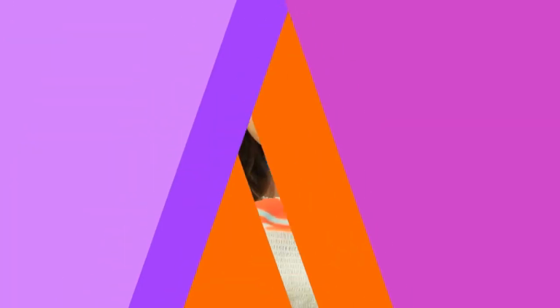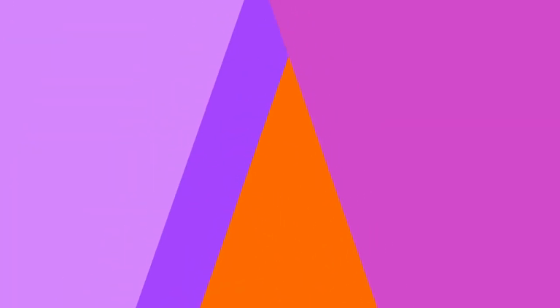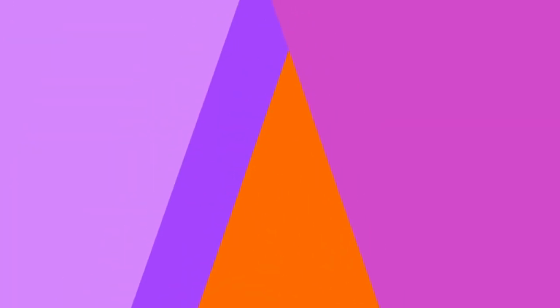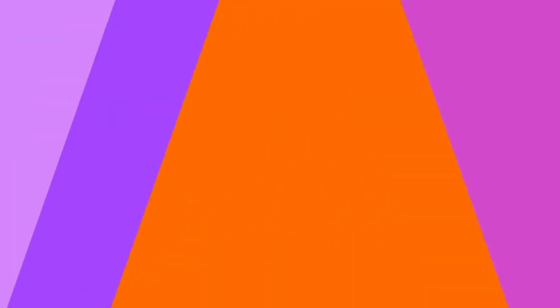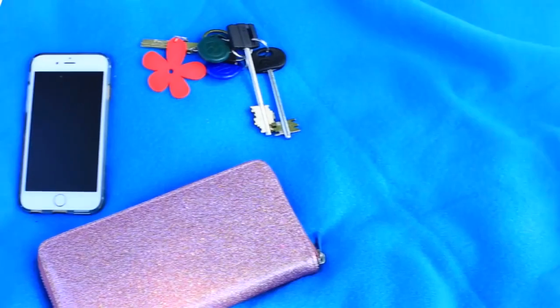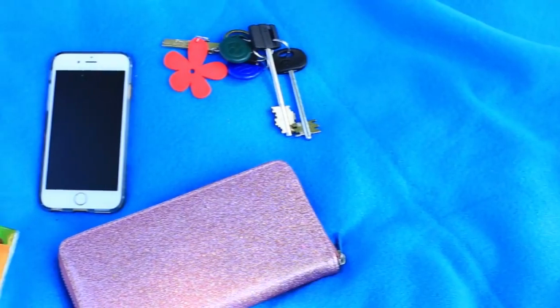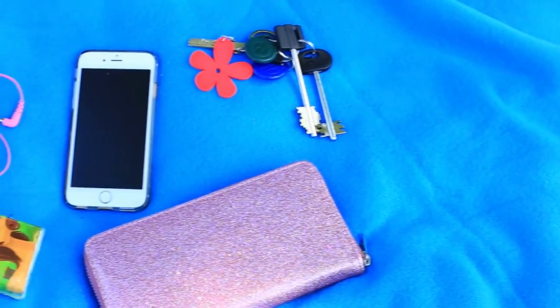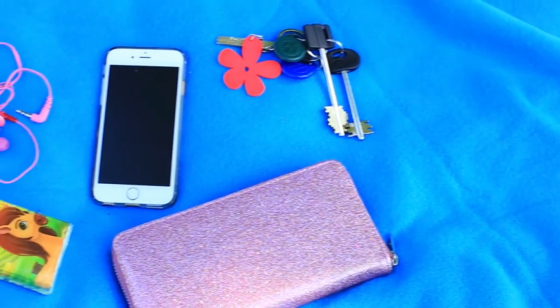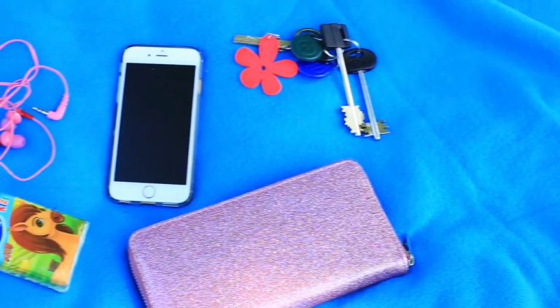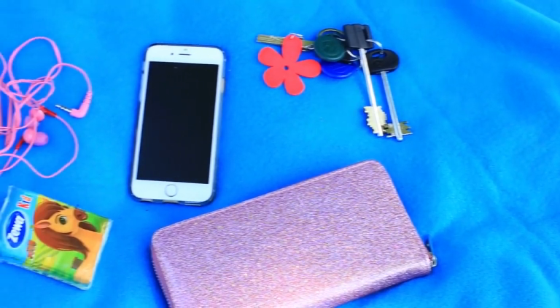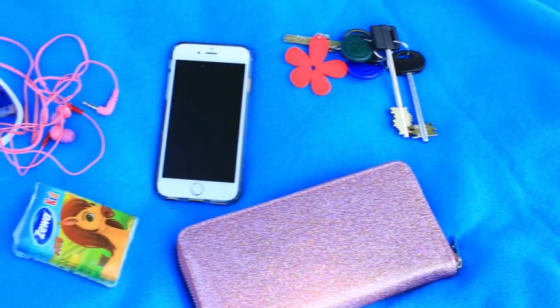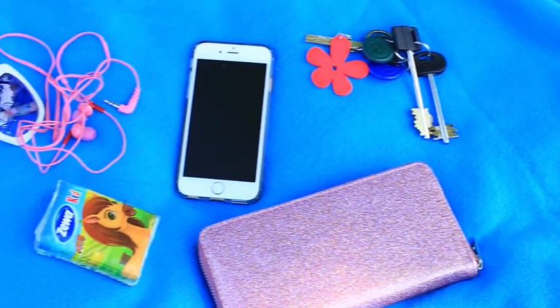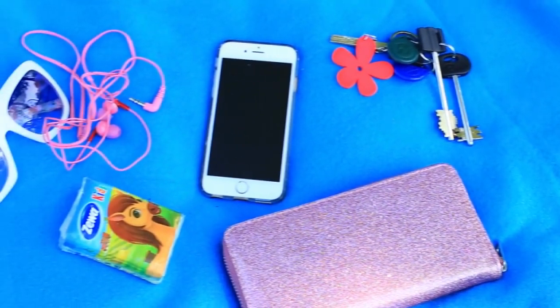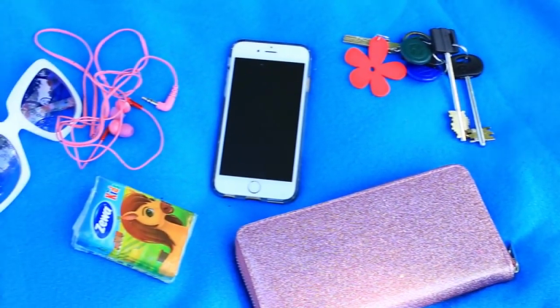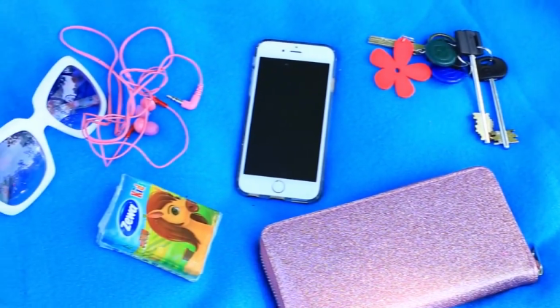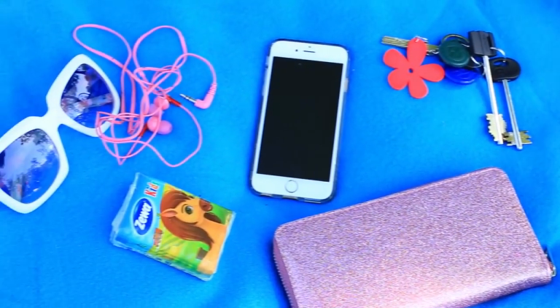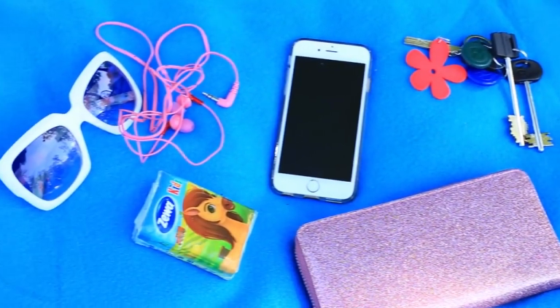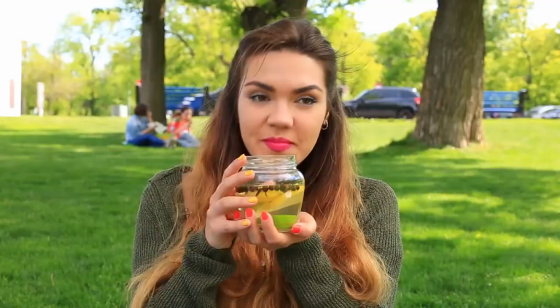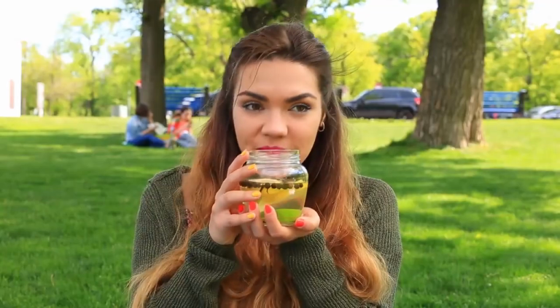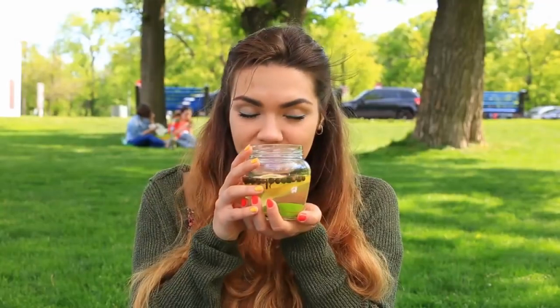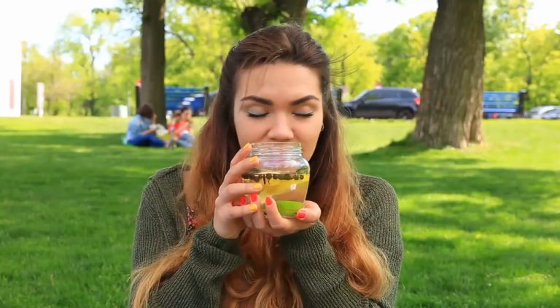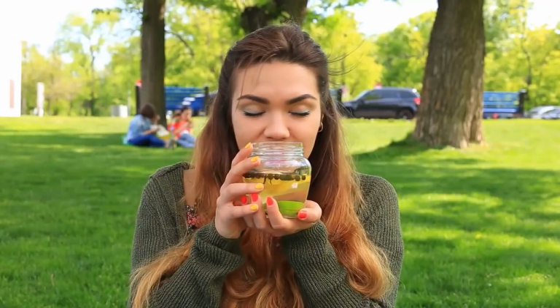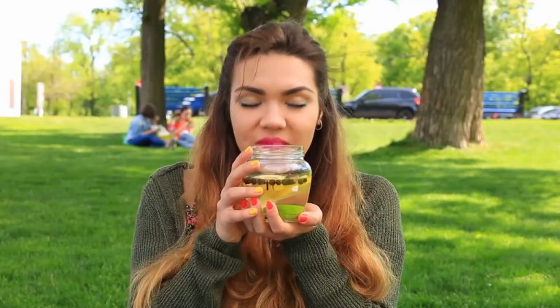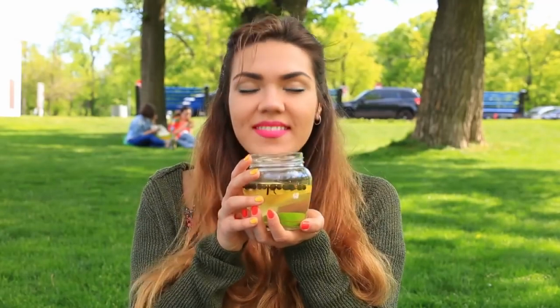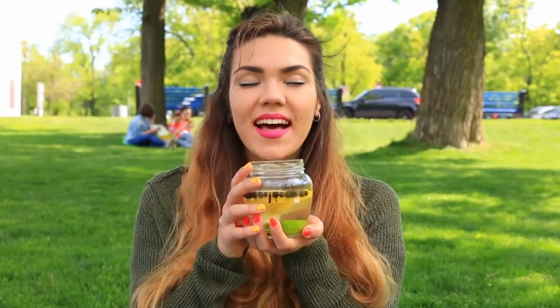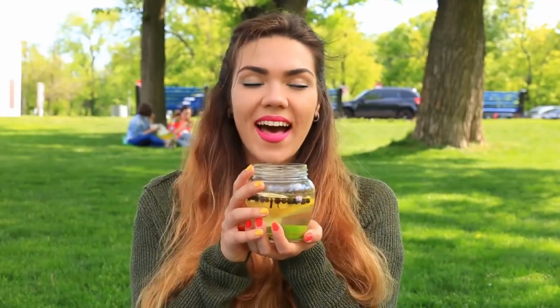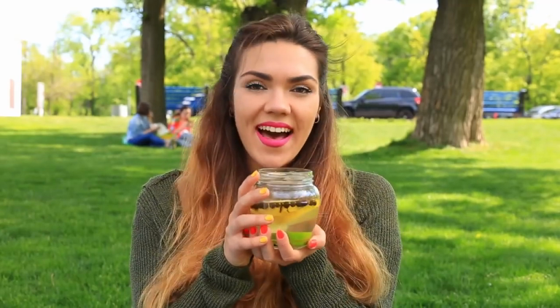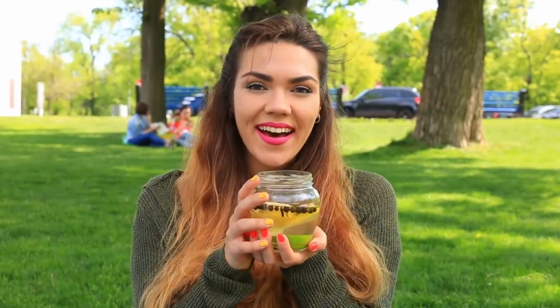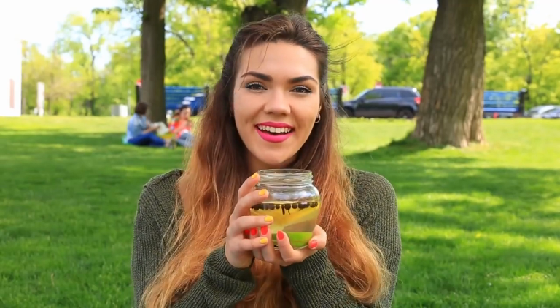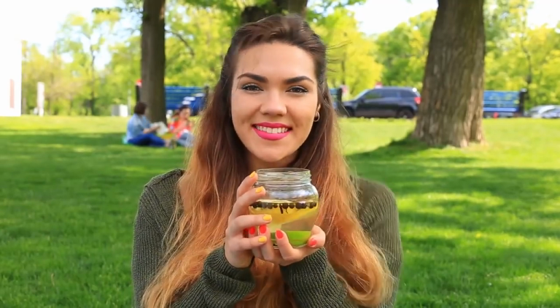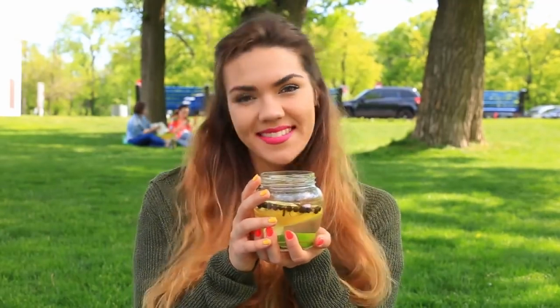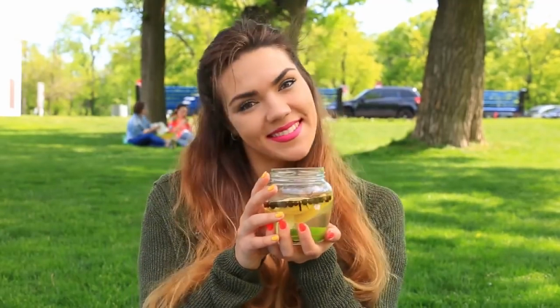Today, we're going to share a few awesome life hacks you need to try during the summer season.